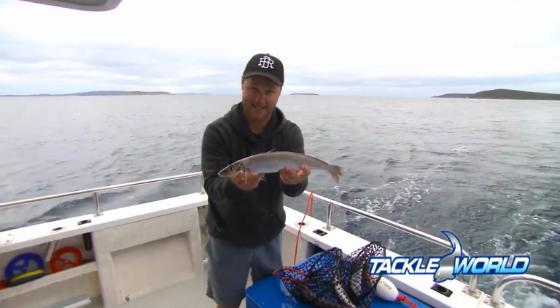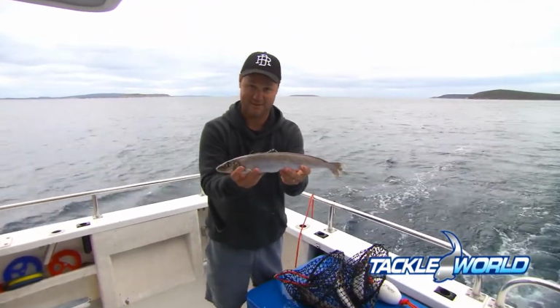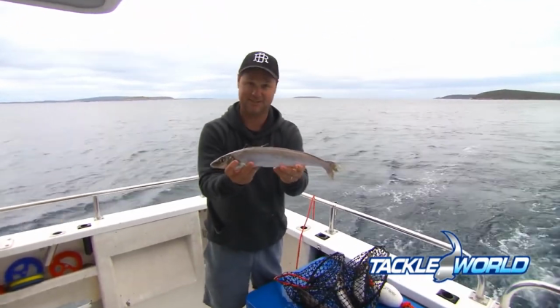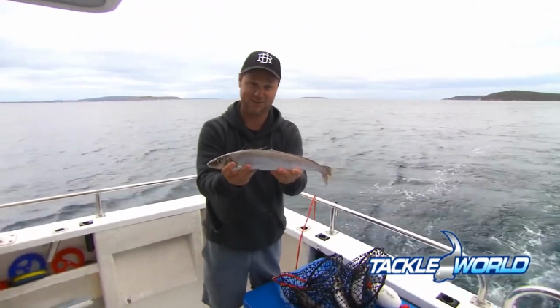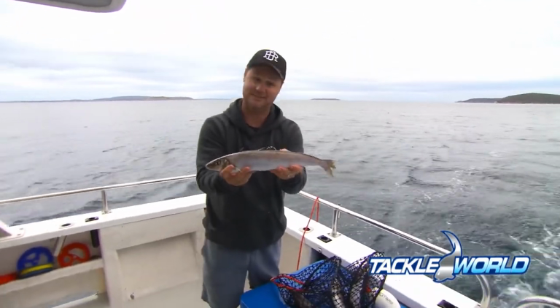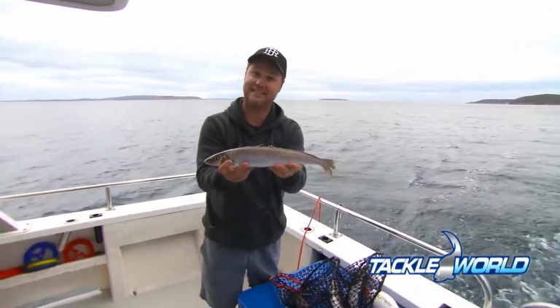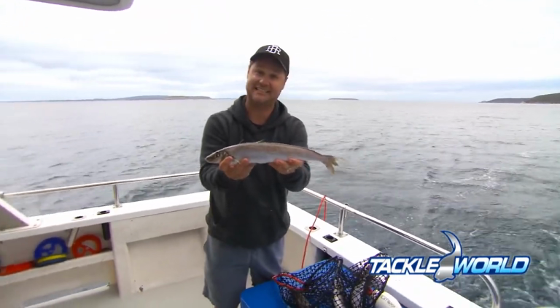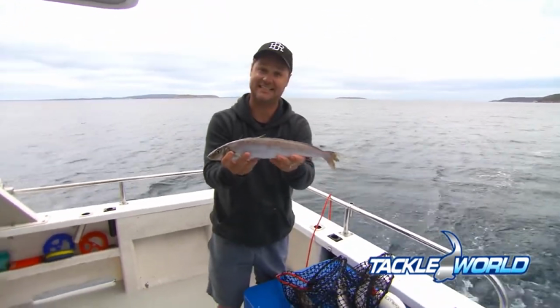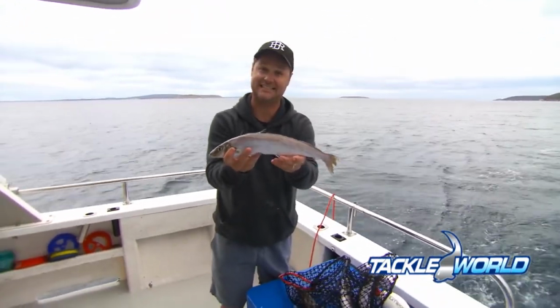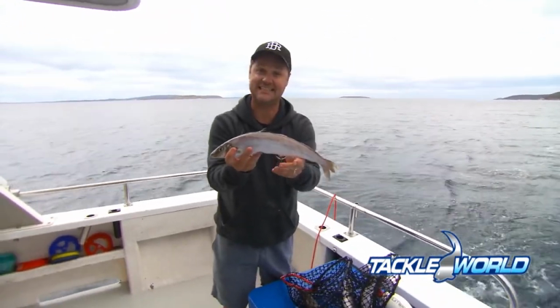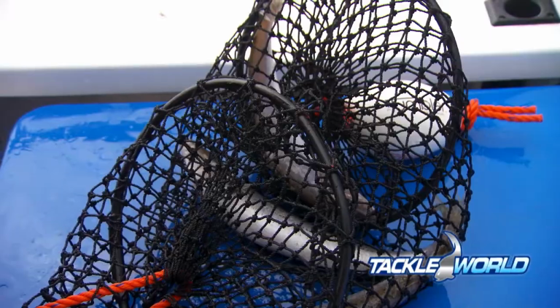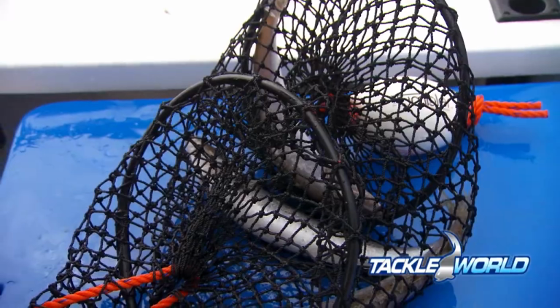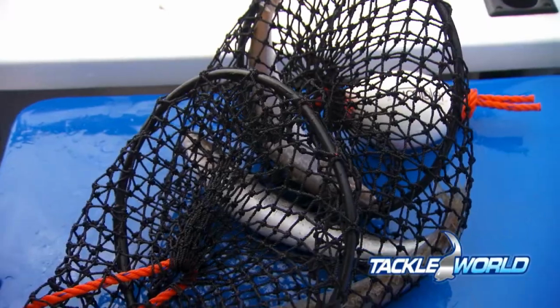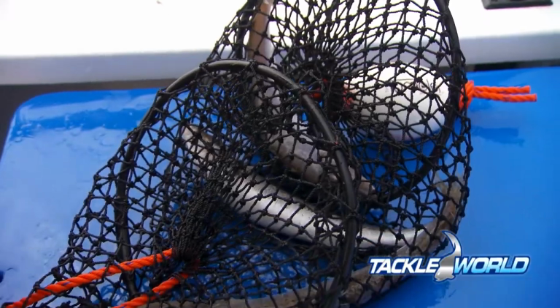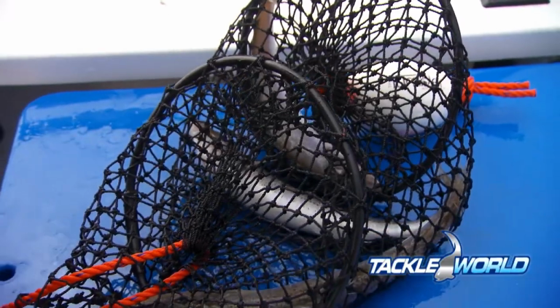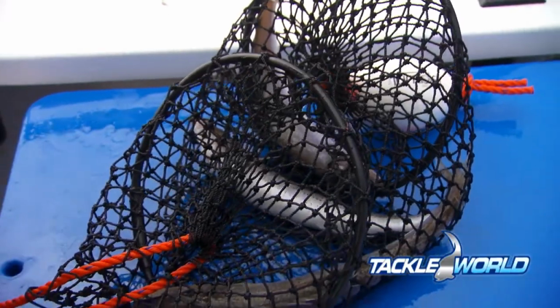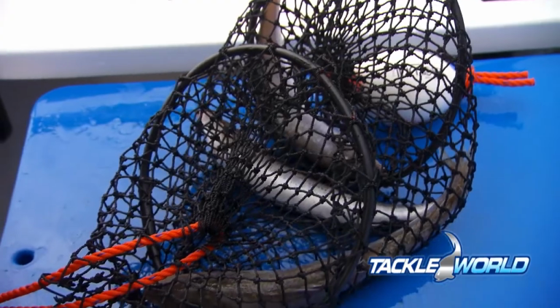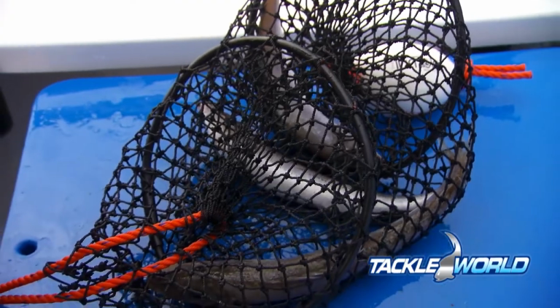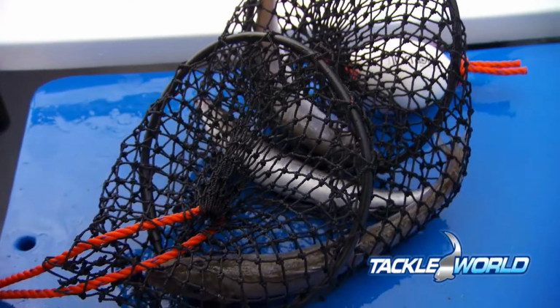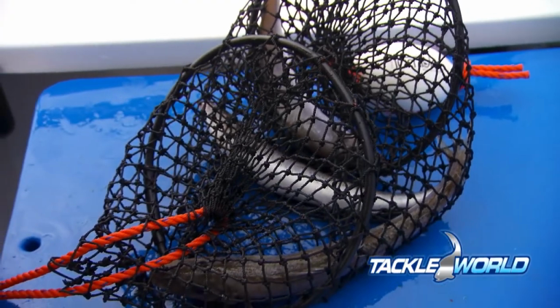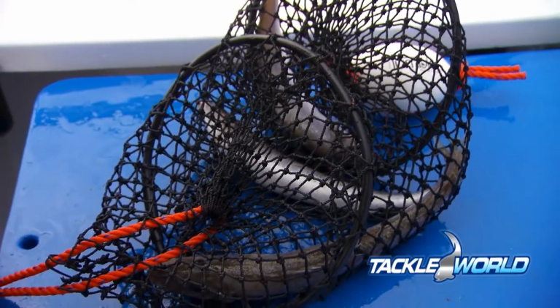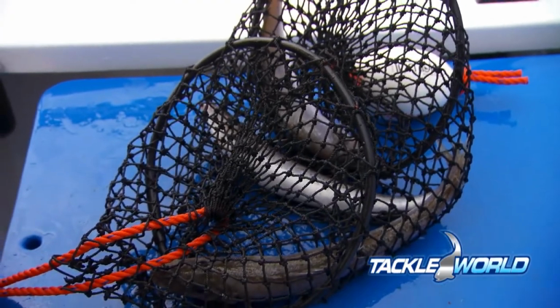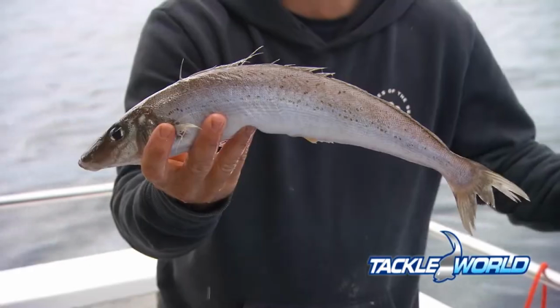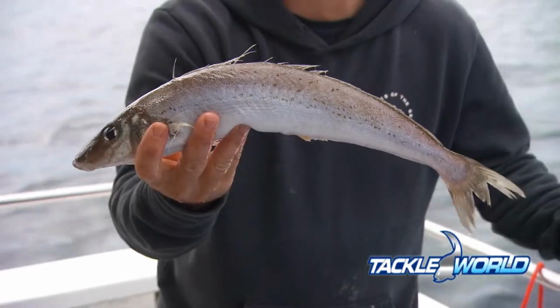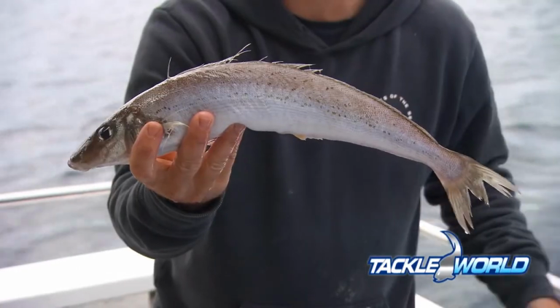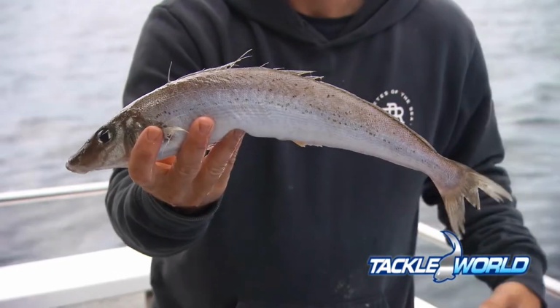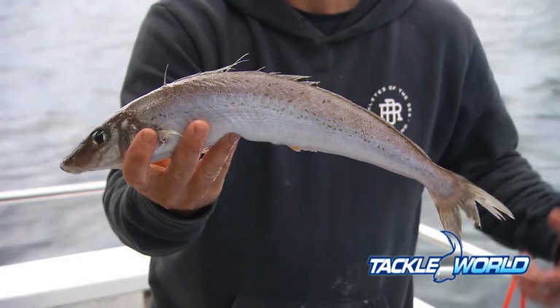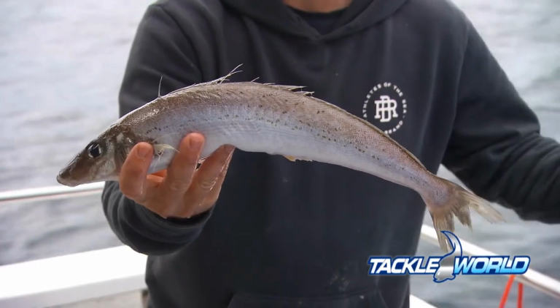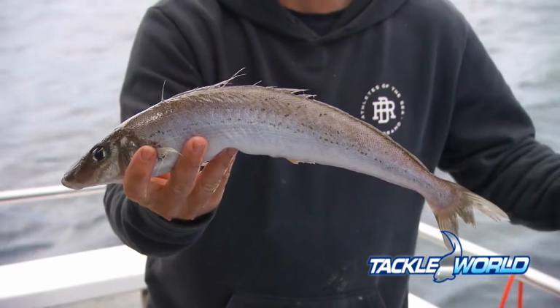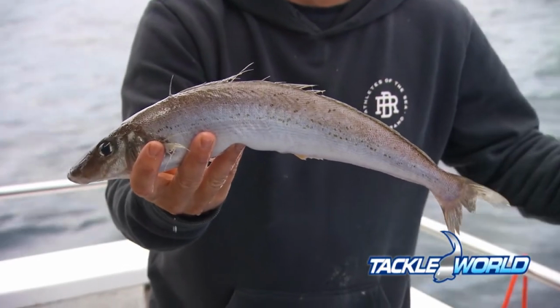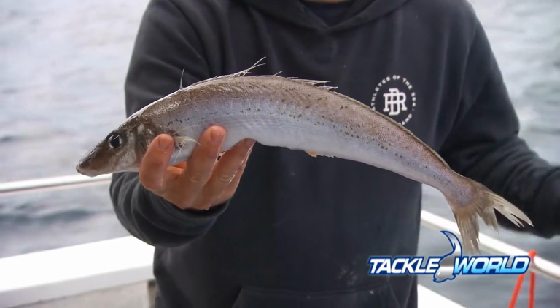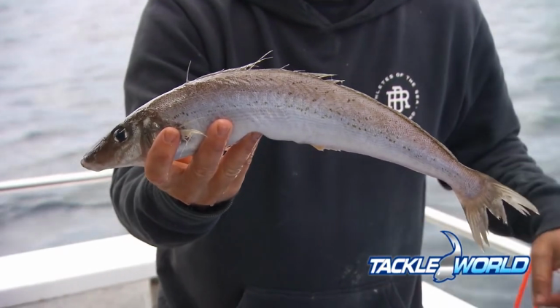Make sure if you're into catching these things, get yourself one of these whiting scaler tumbler bags because it is the only way to fly.